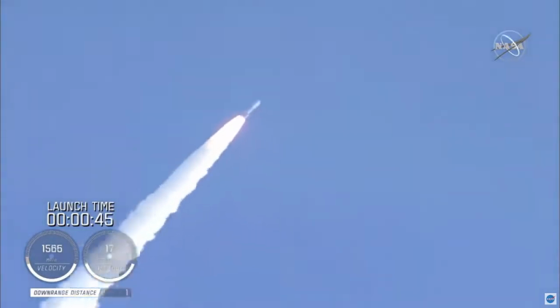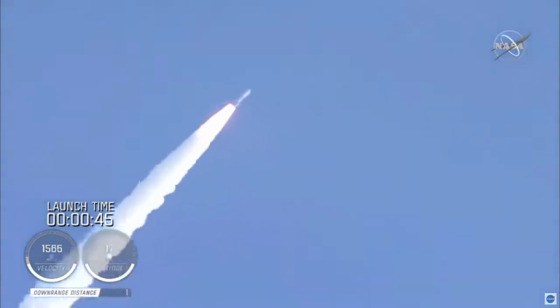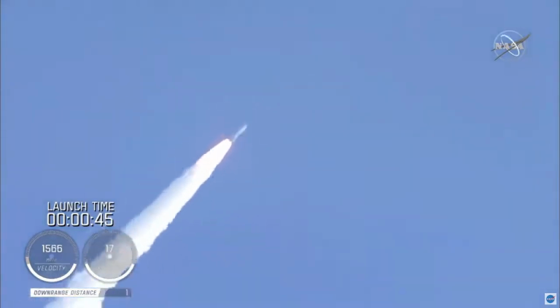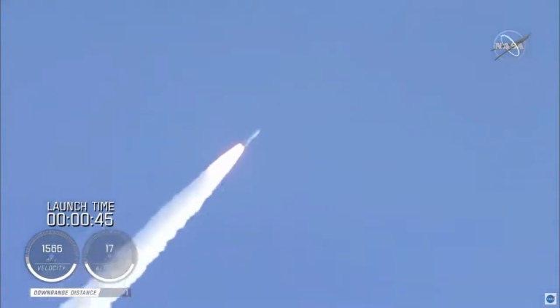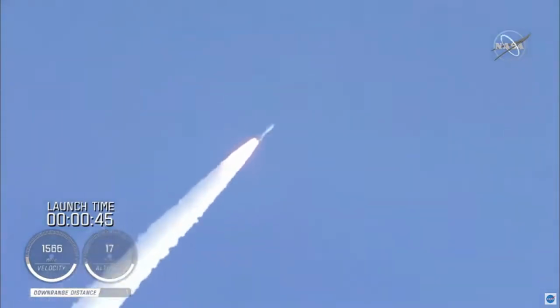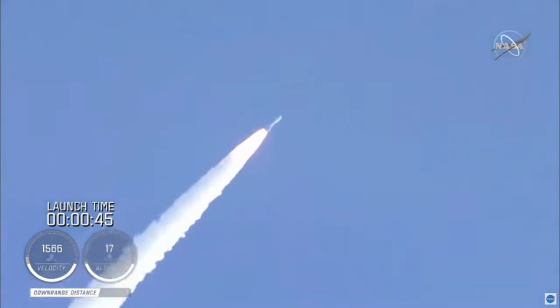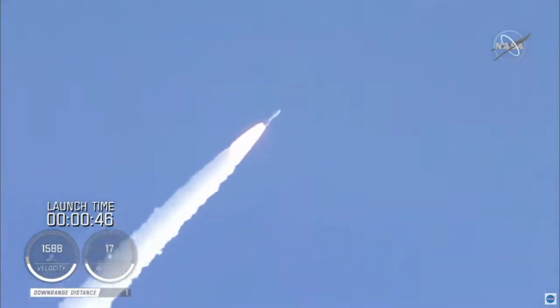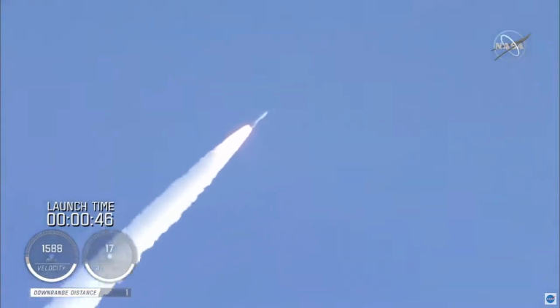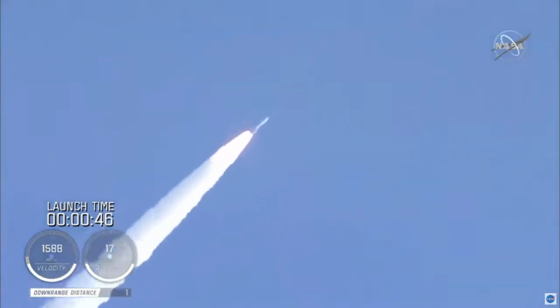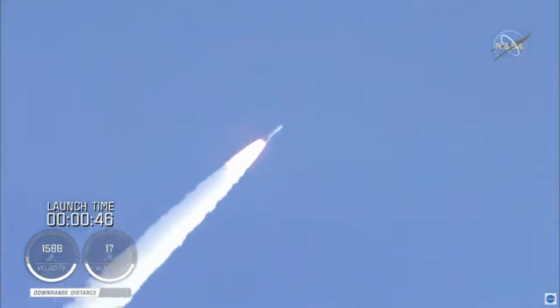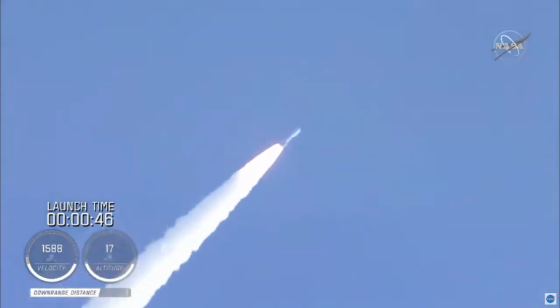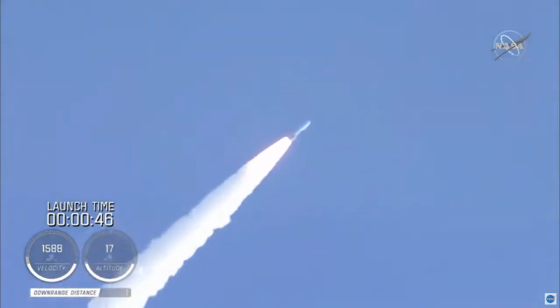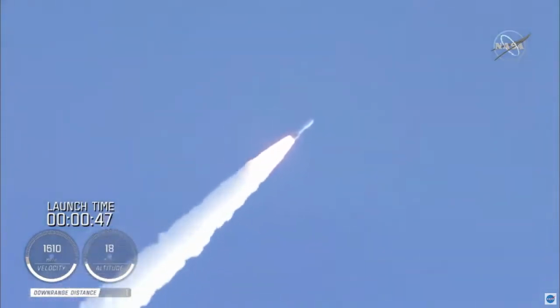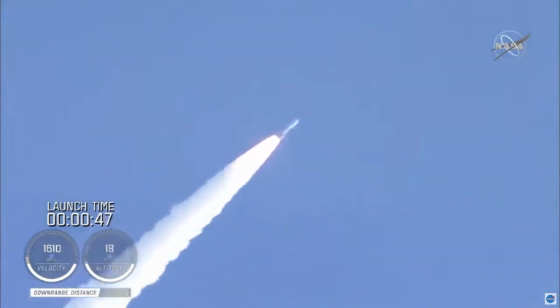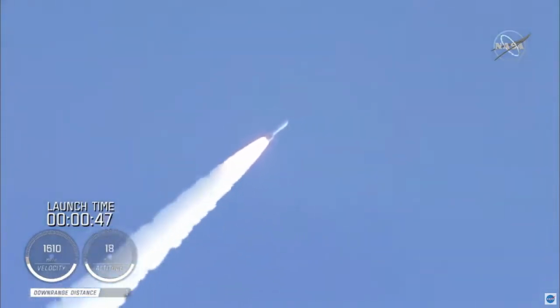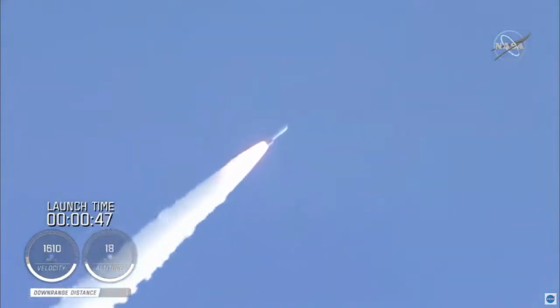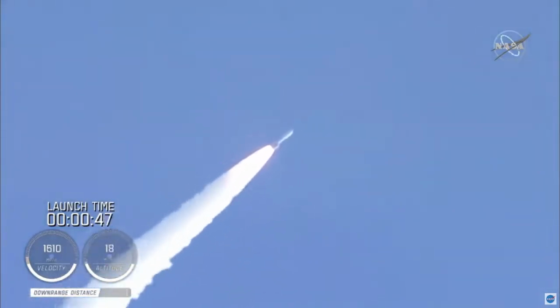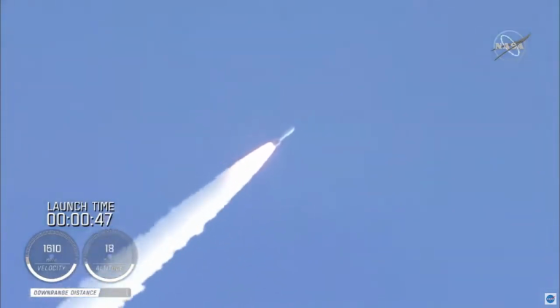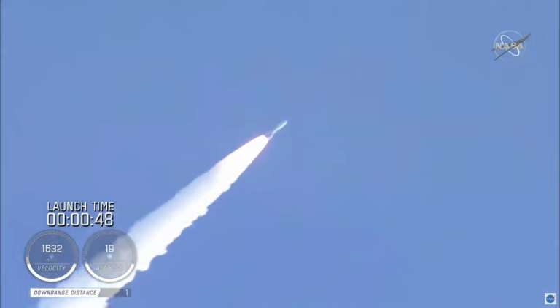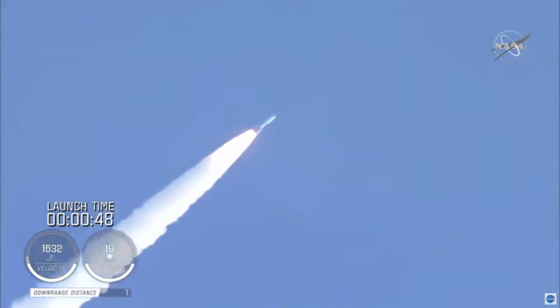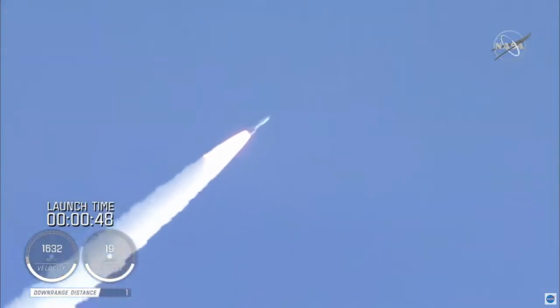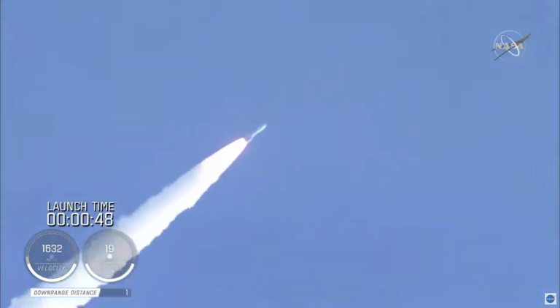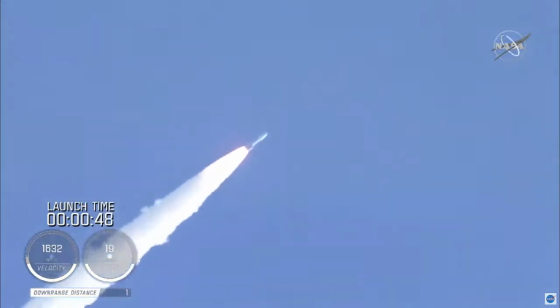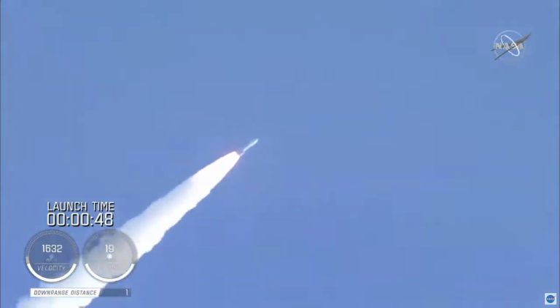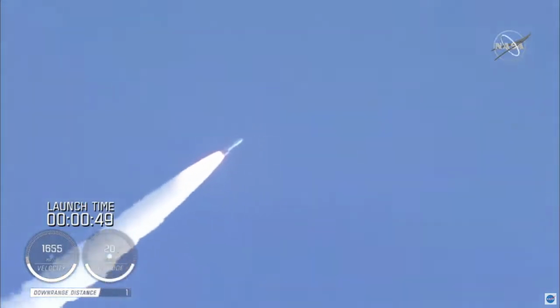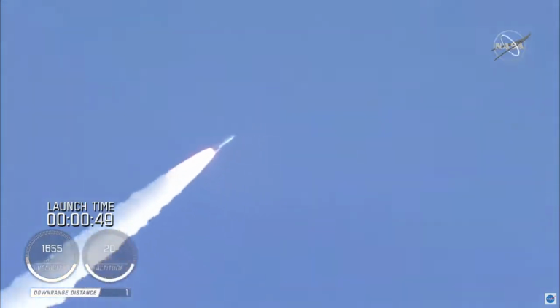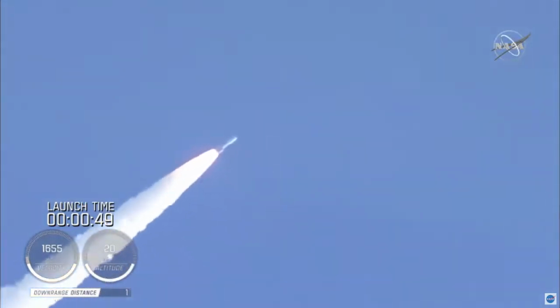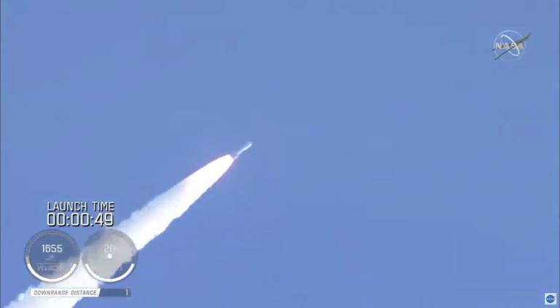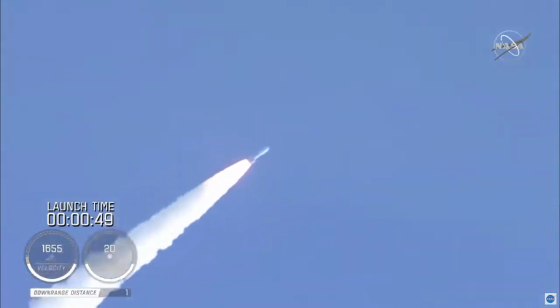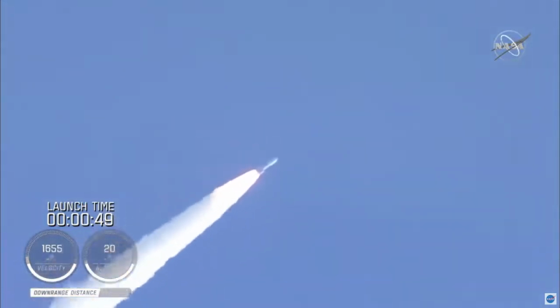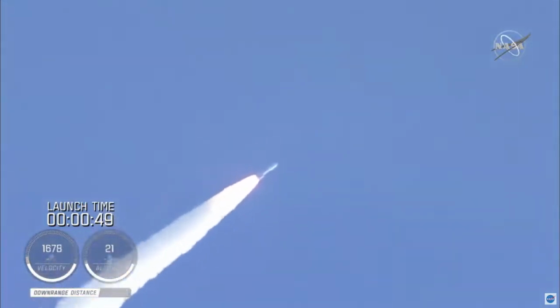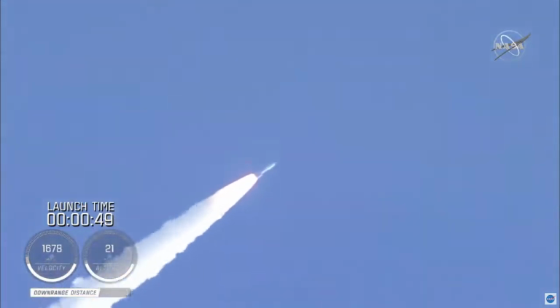And passing 45 seconds into flight, the vehicle is now passing through Max-Q — maximum dynamic pressure.